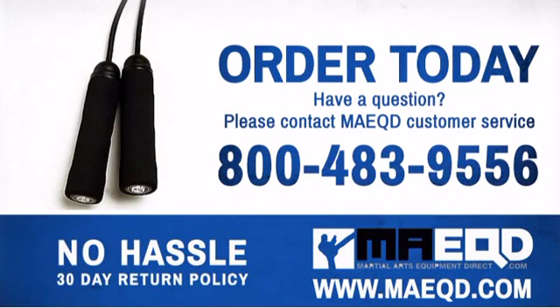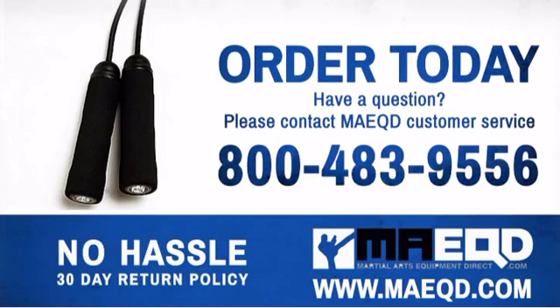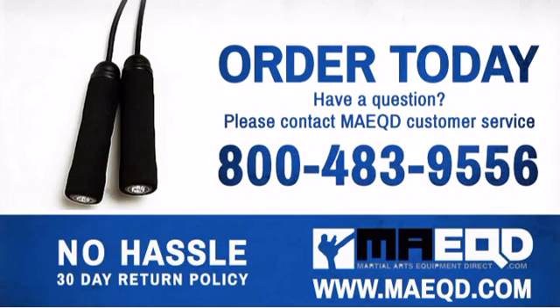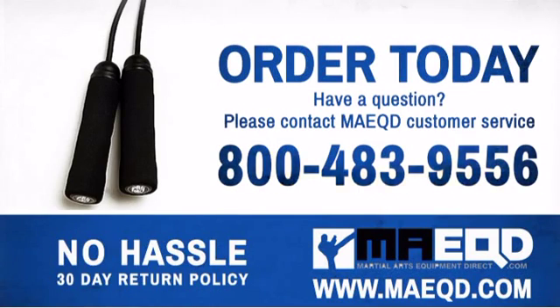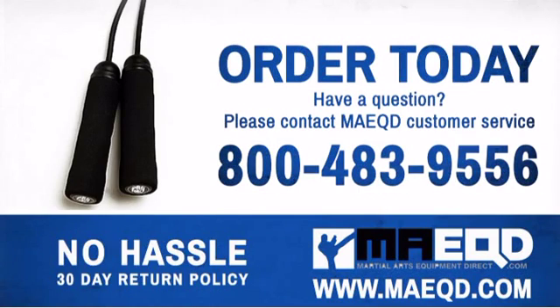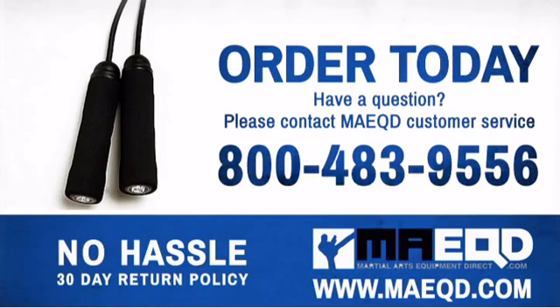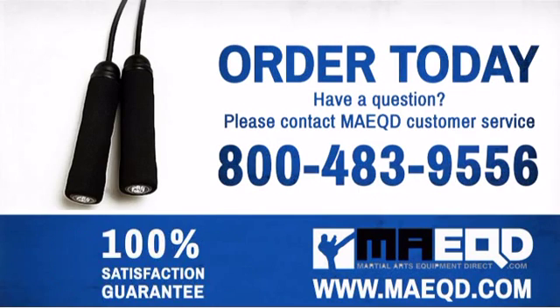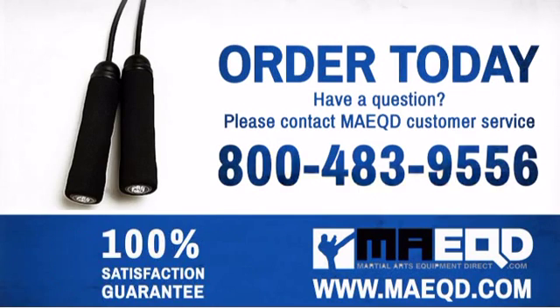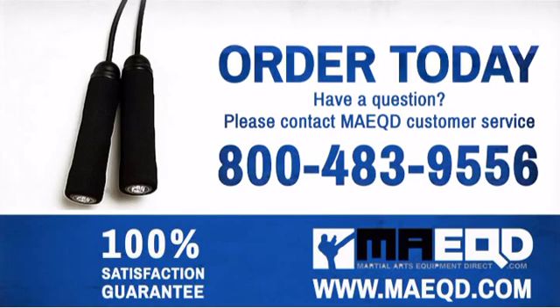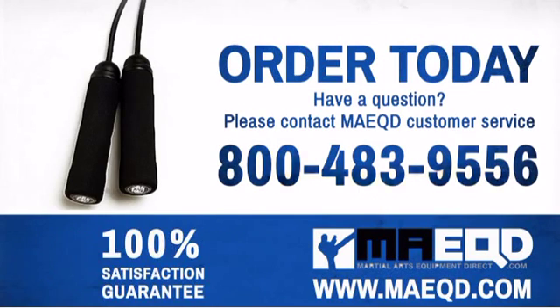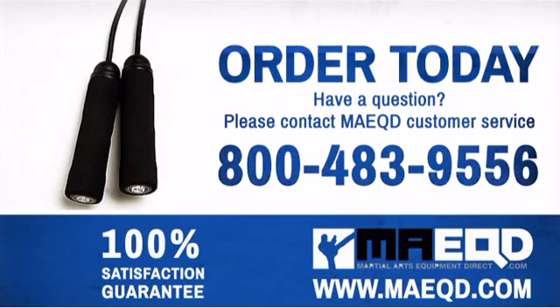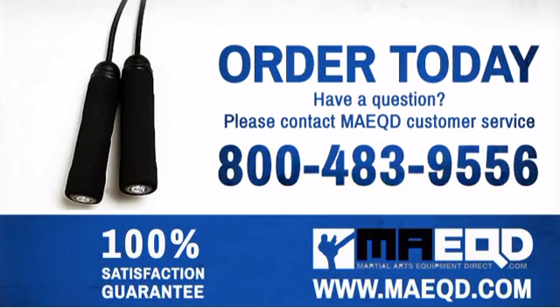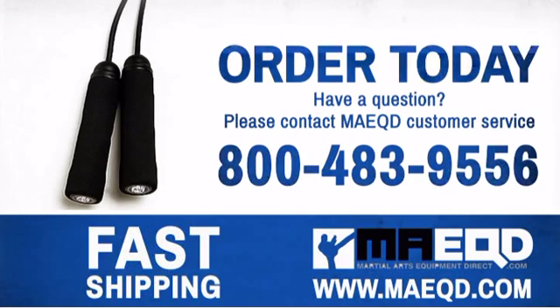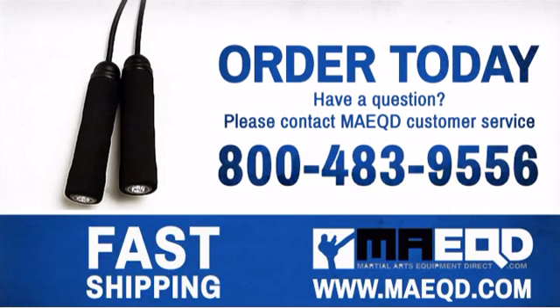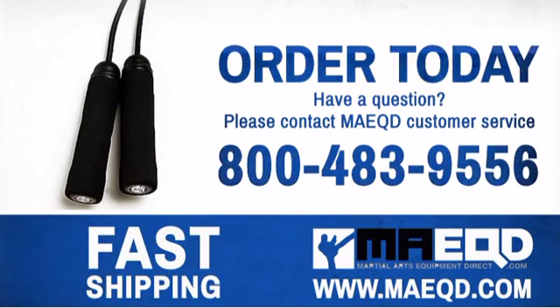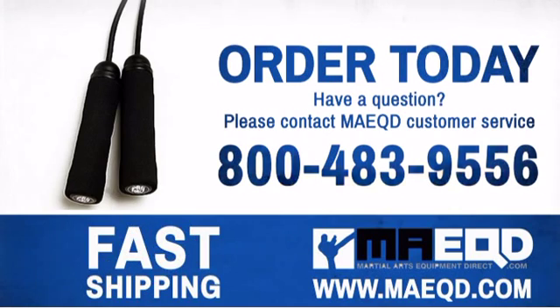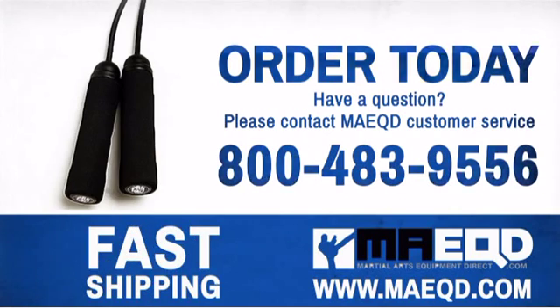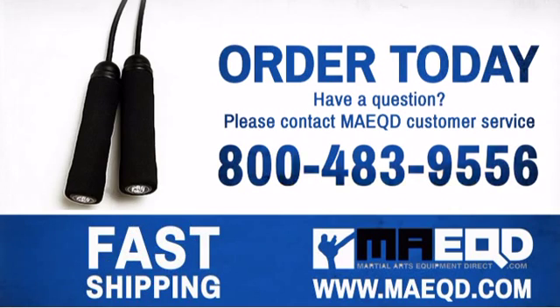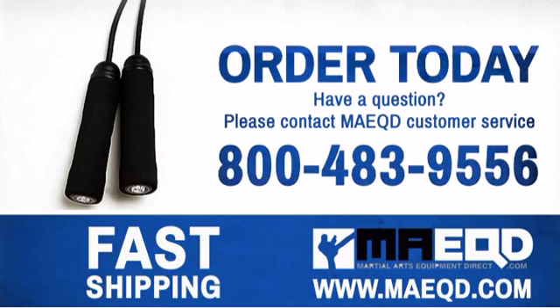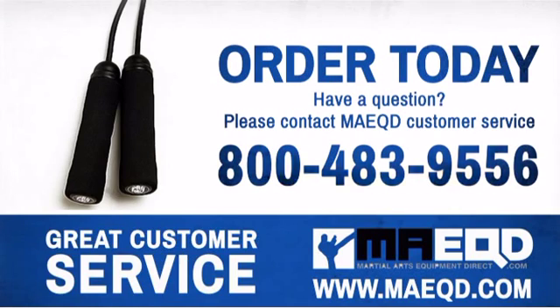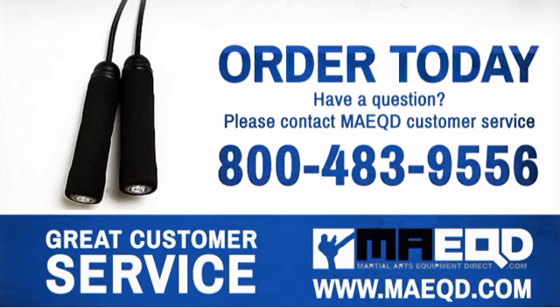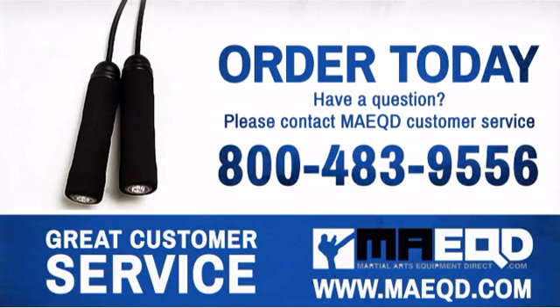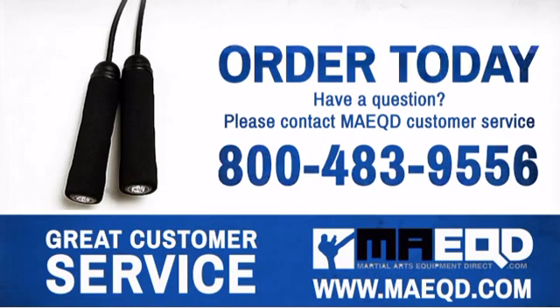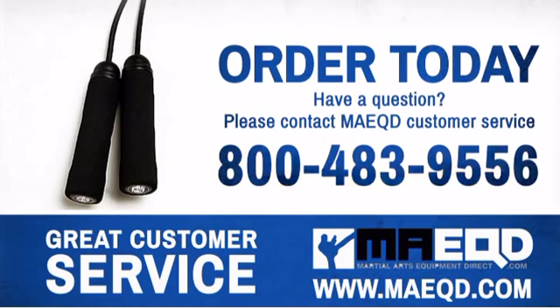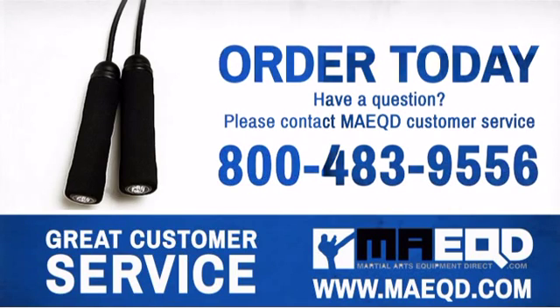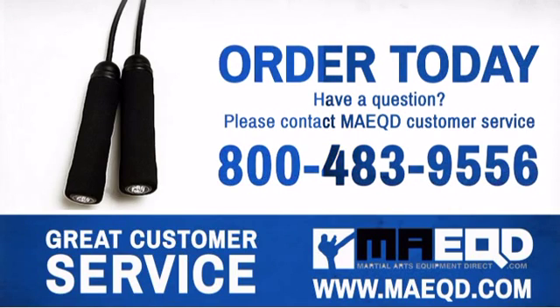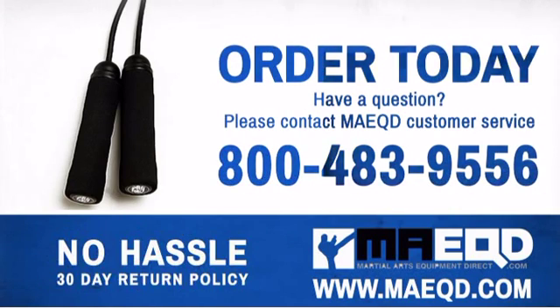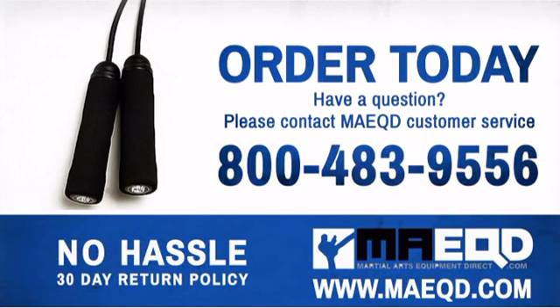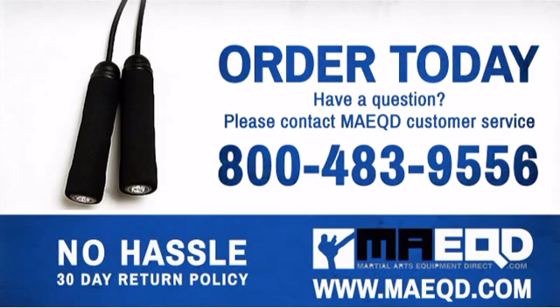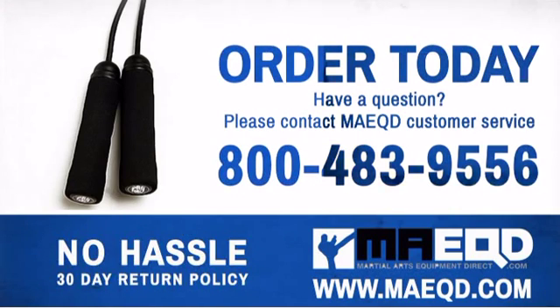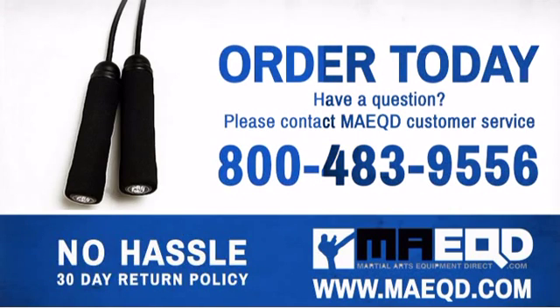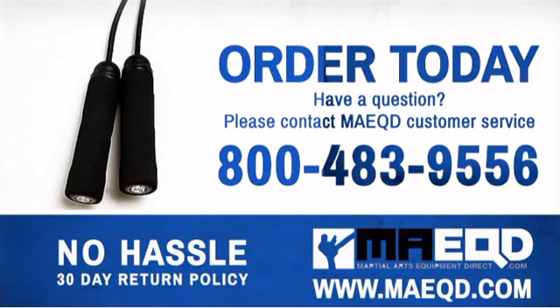you can't achieve. Order today with confidence at Martial Arts Equipment Direct.